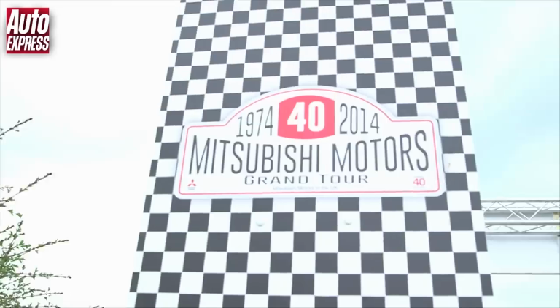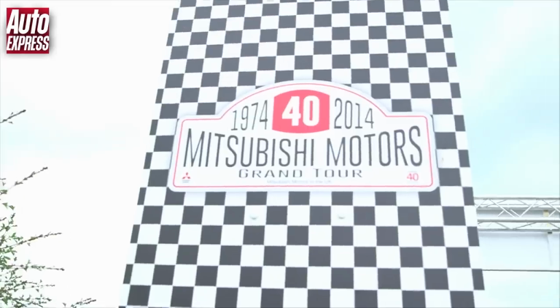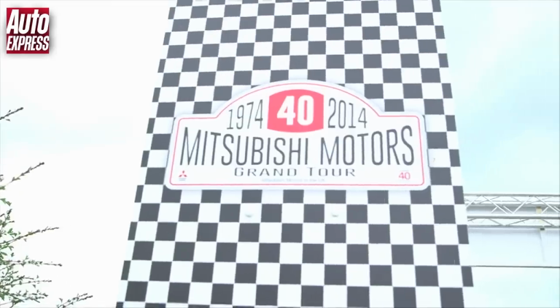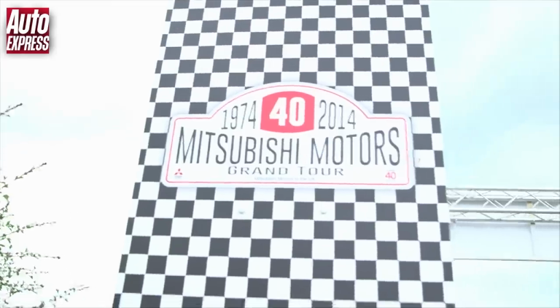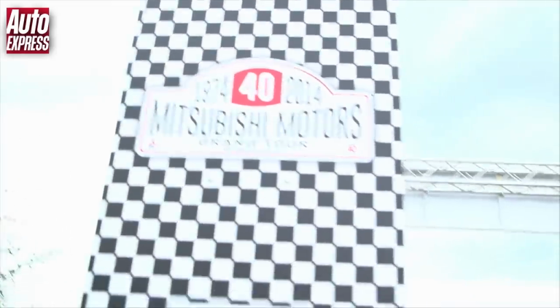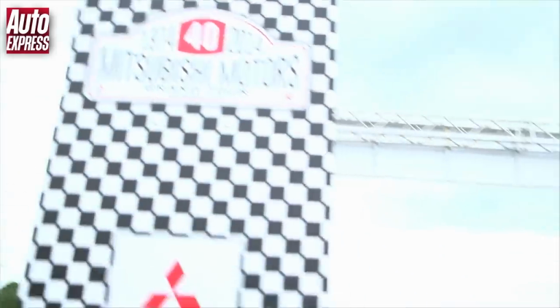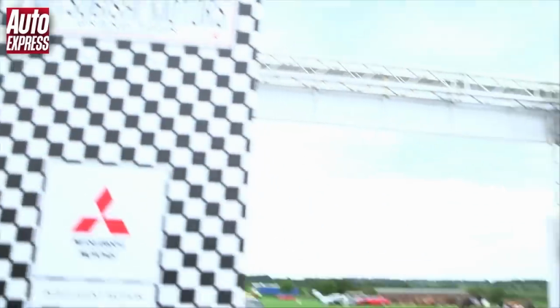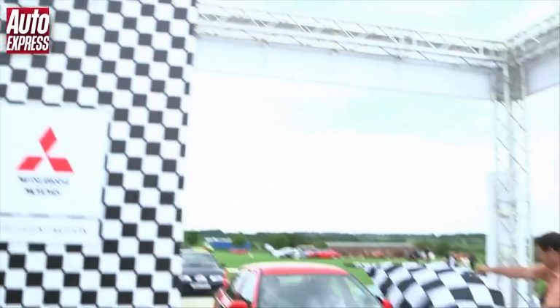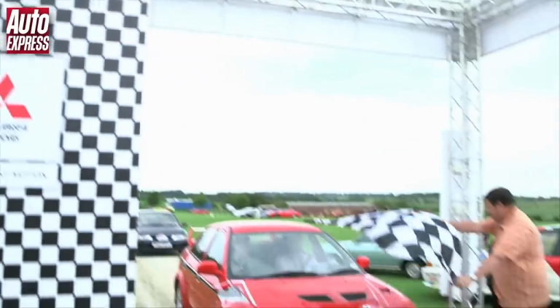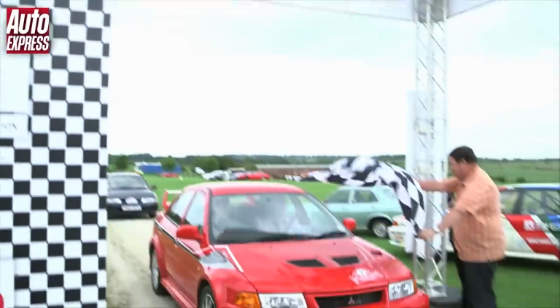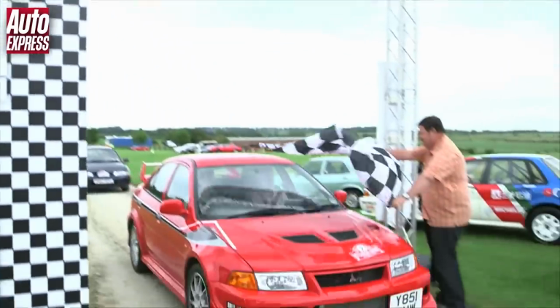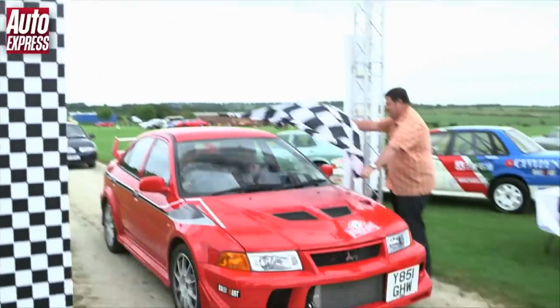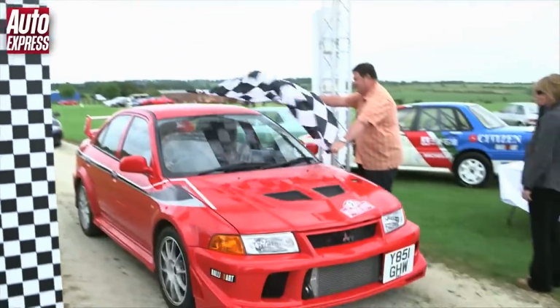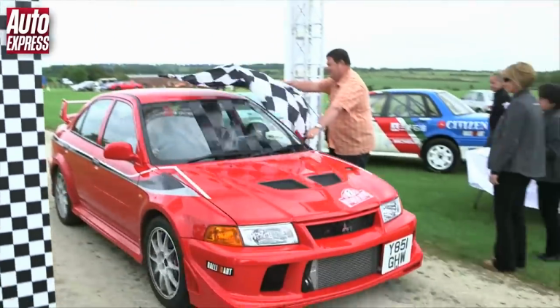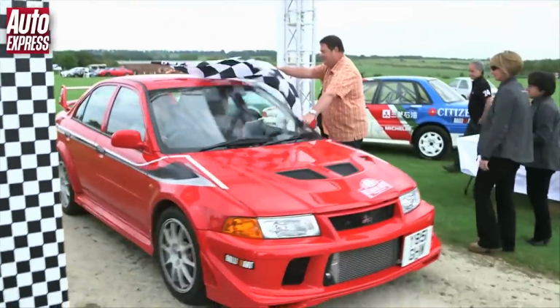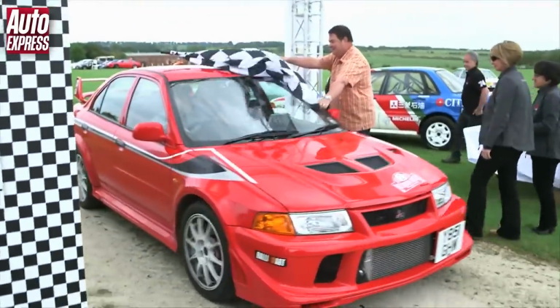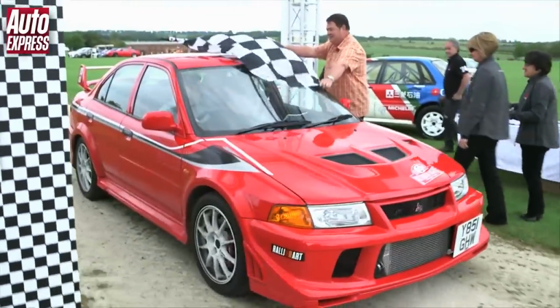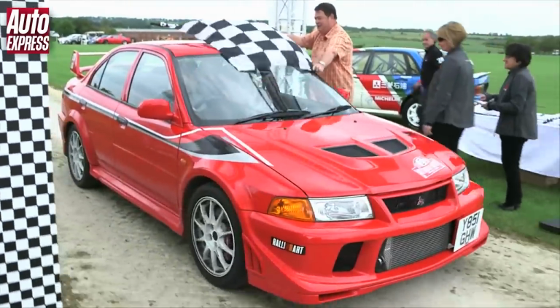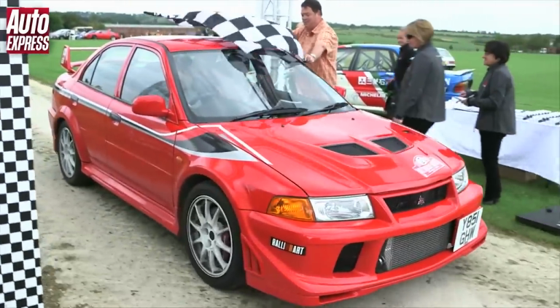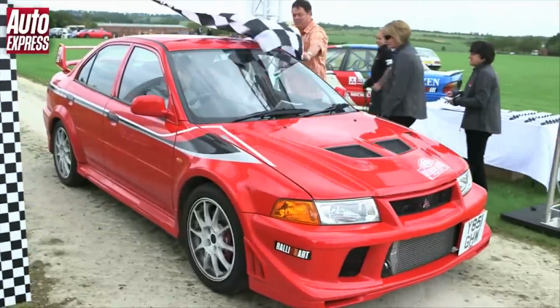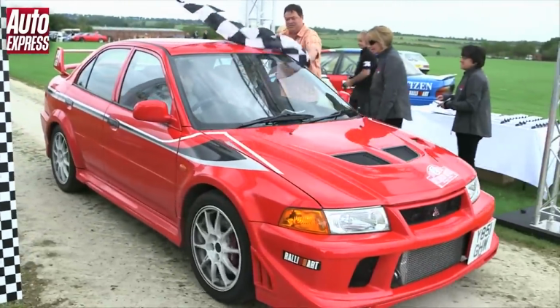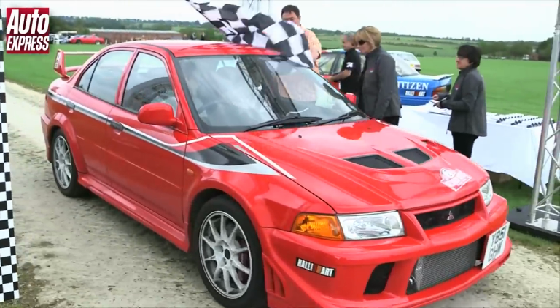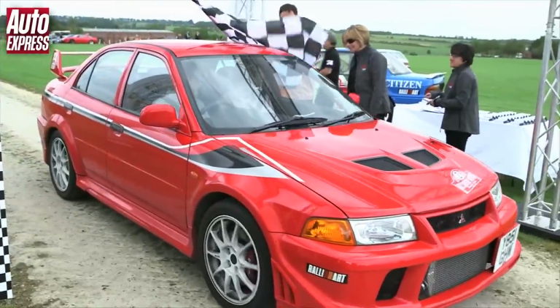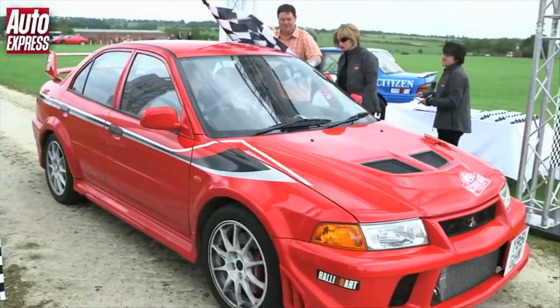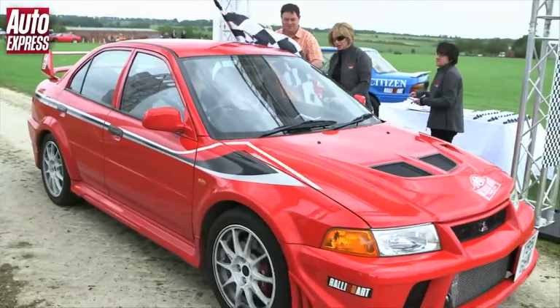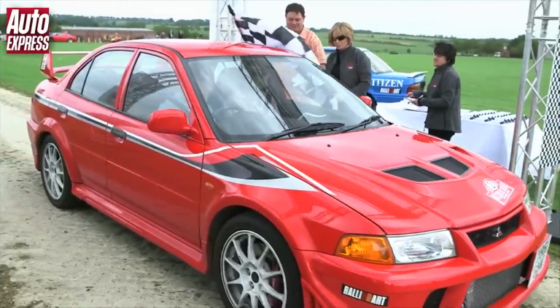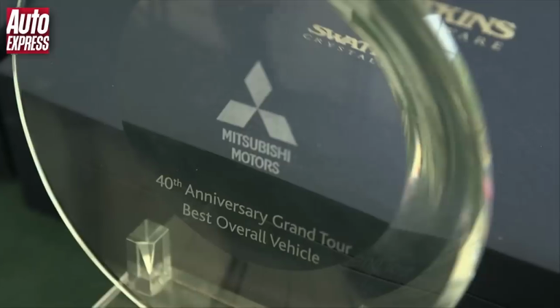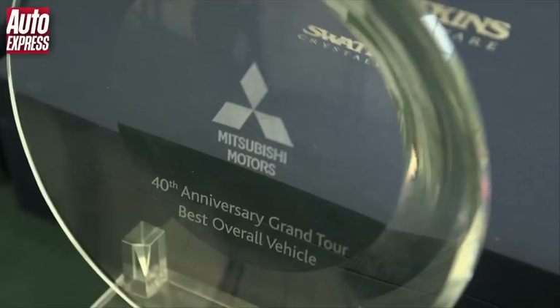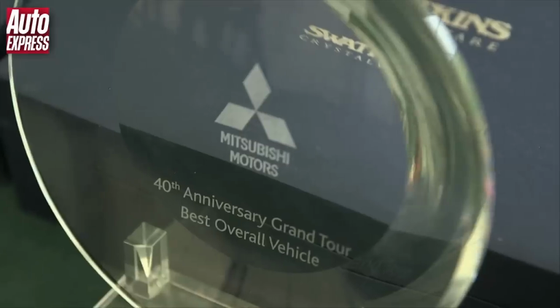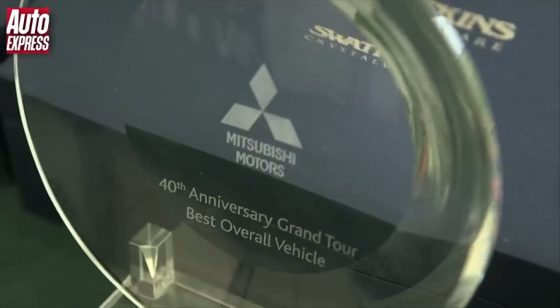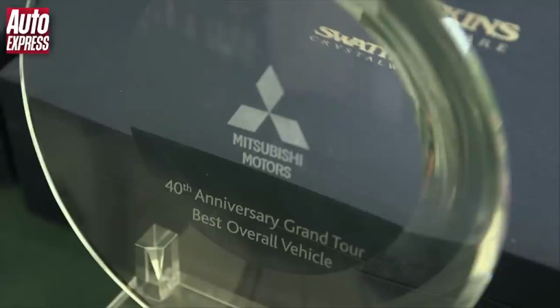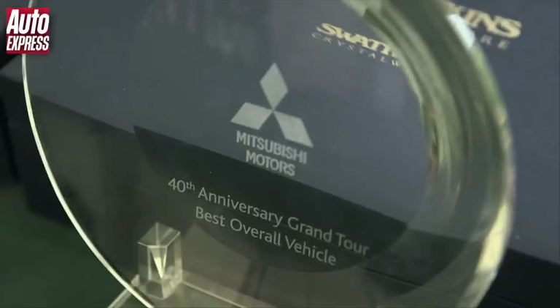So I love the Tommy, but which out of all the owners' cars did the Grand Tour judges like the most?